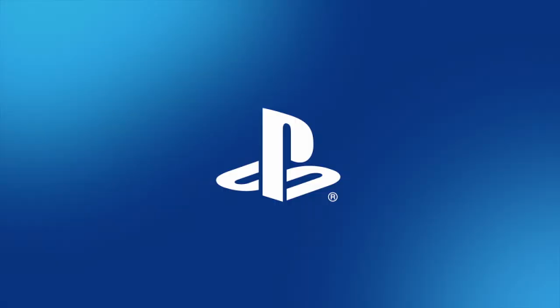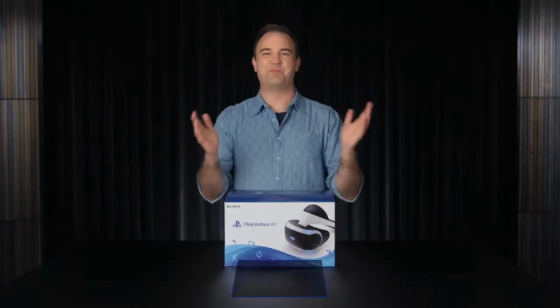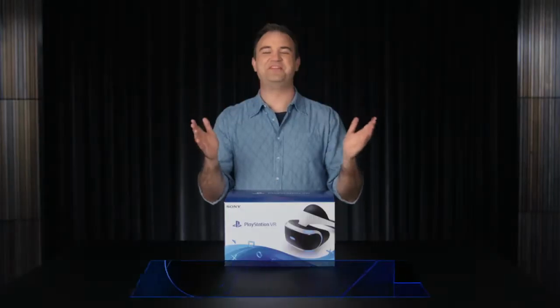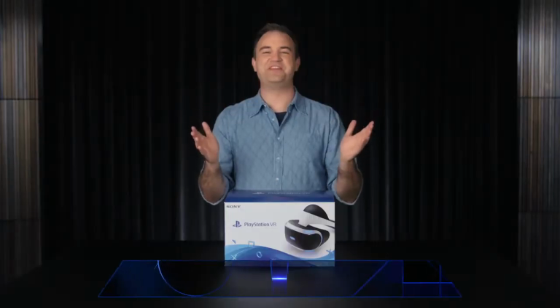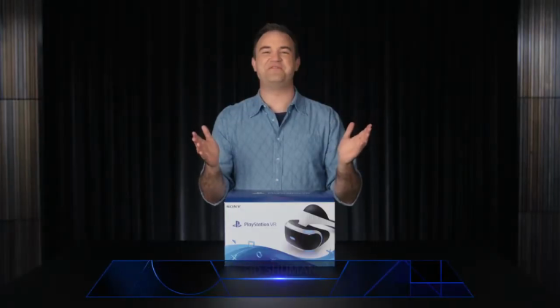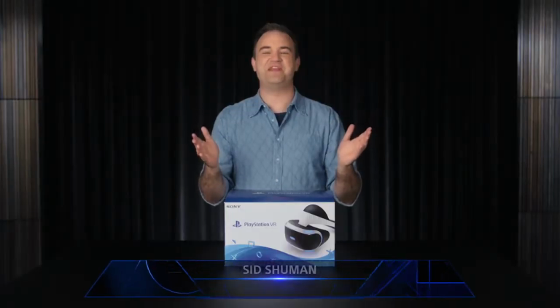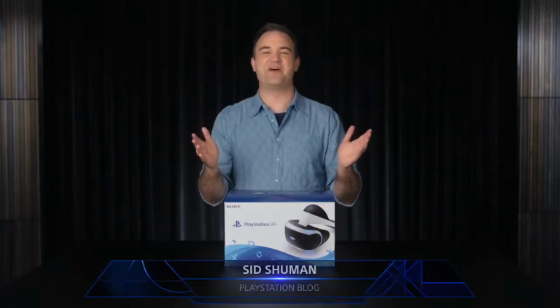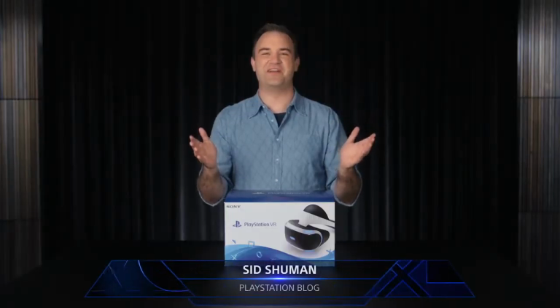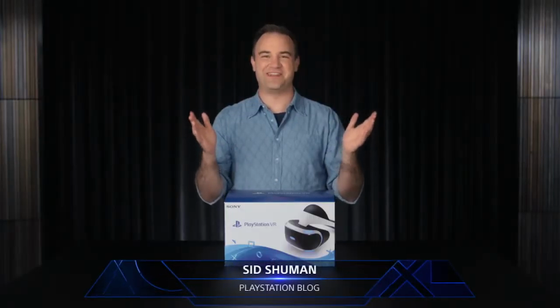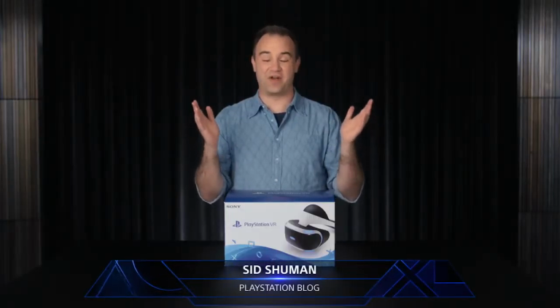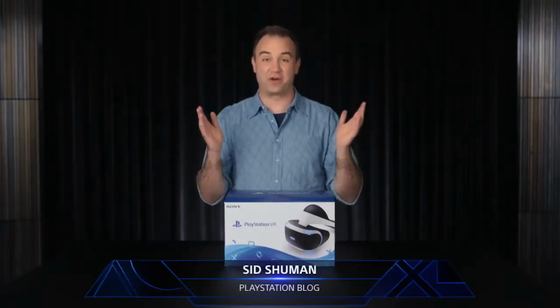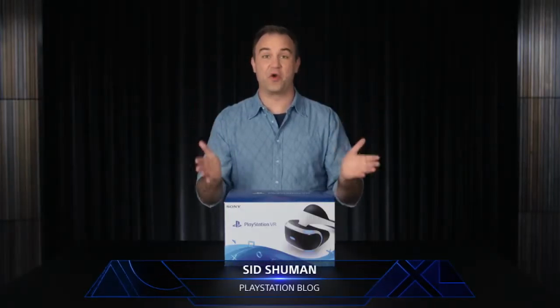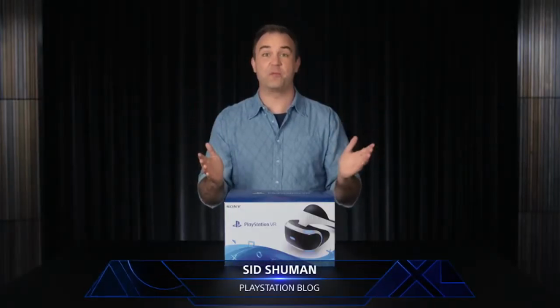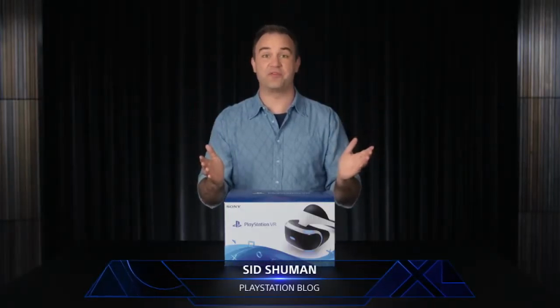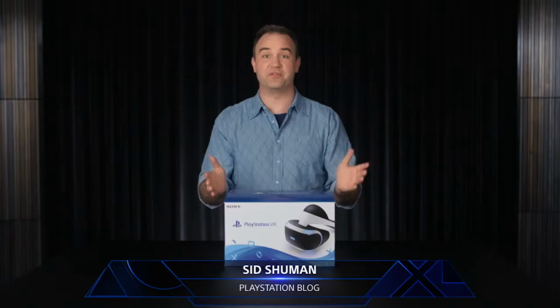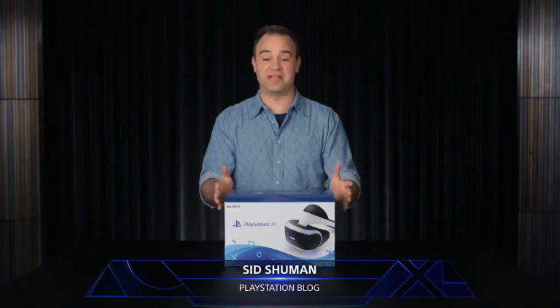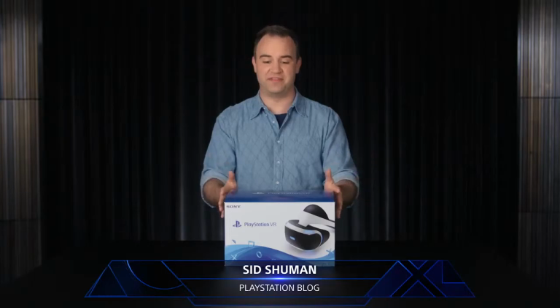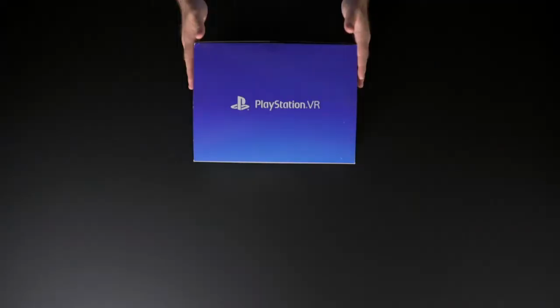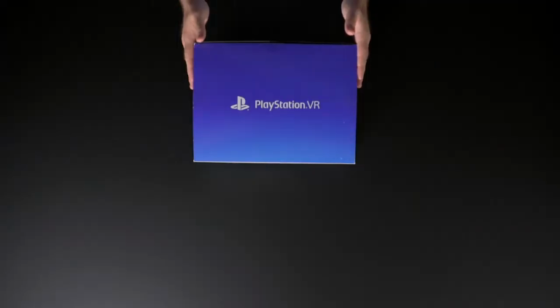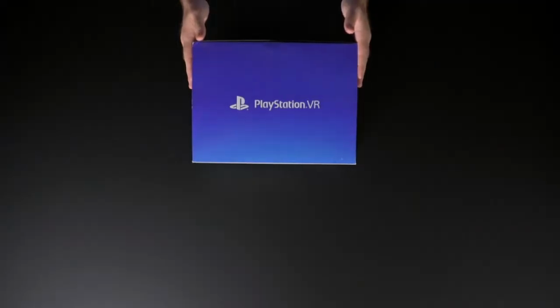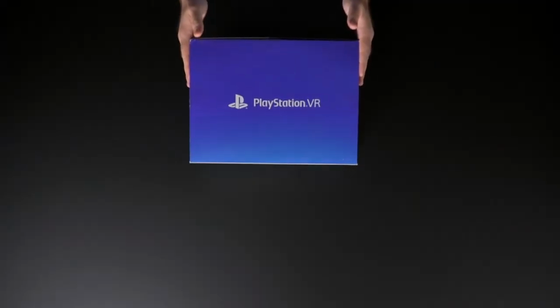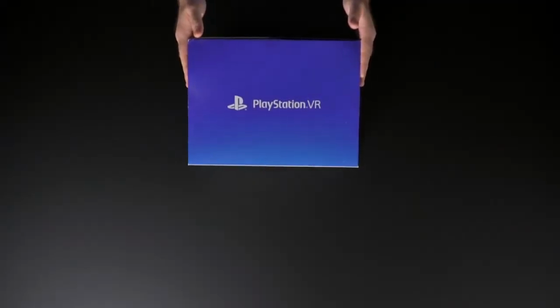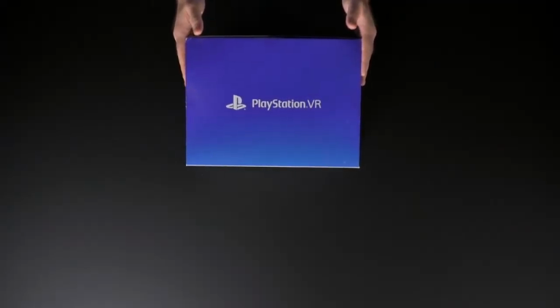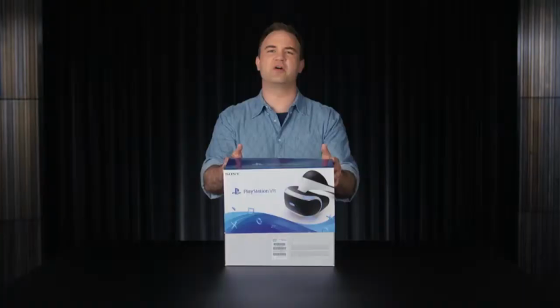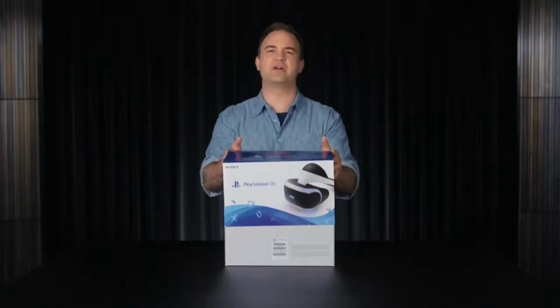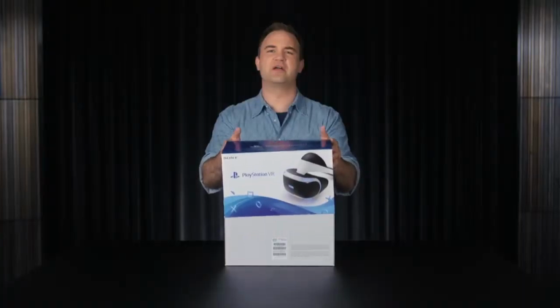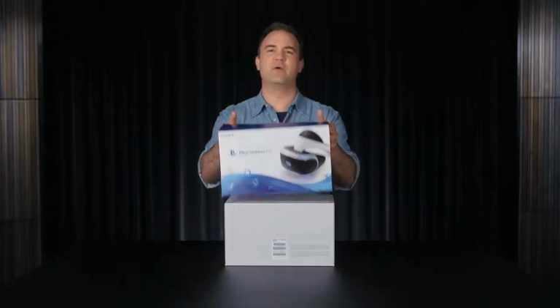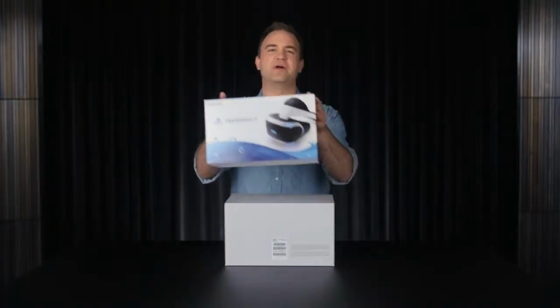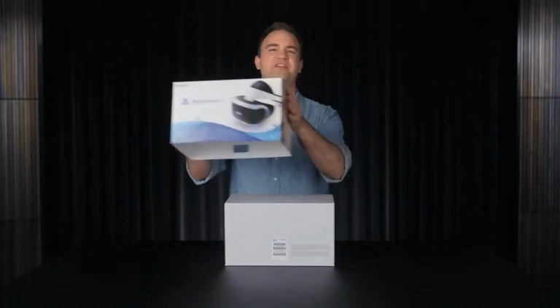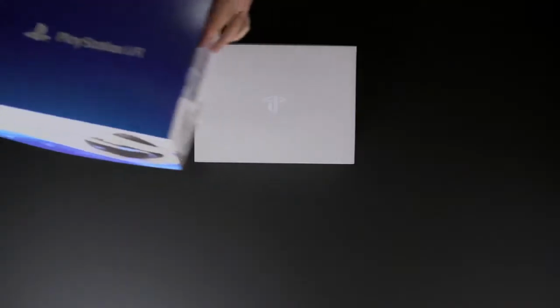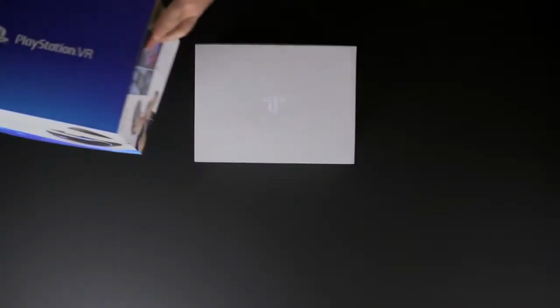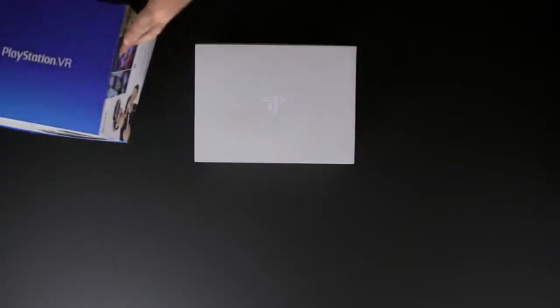PlayStation VR is out October 13th, so let's take a look at what's in the box.